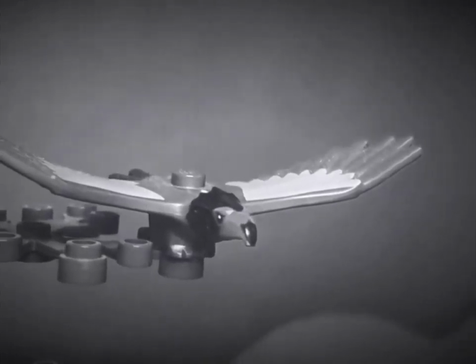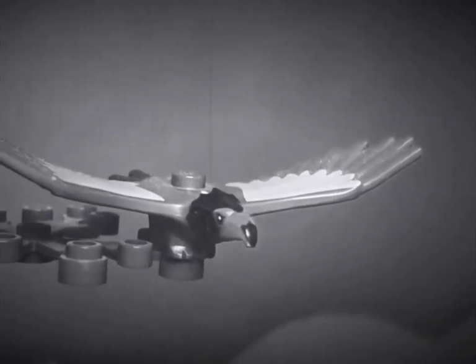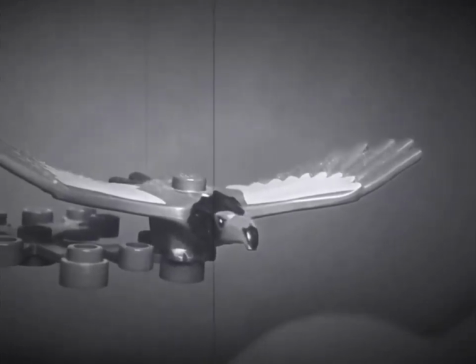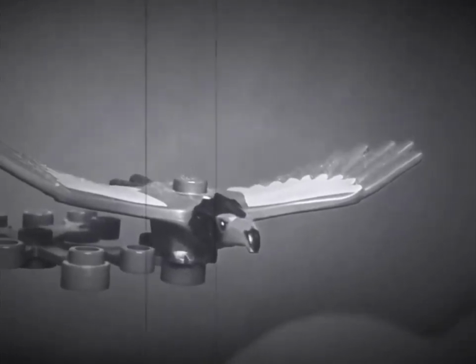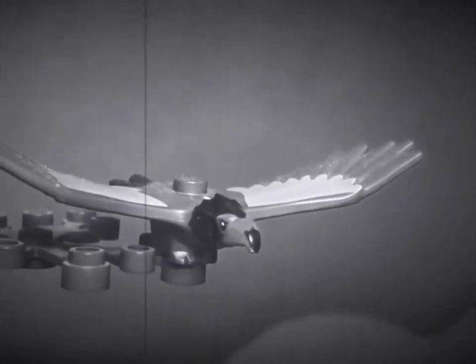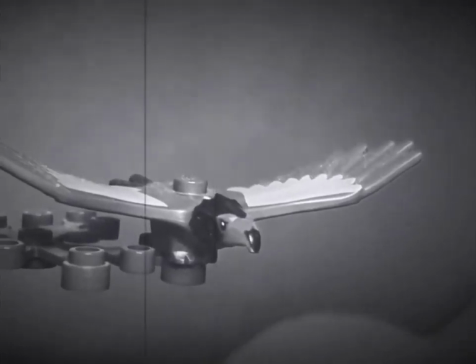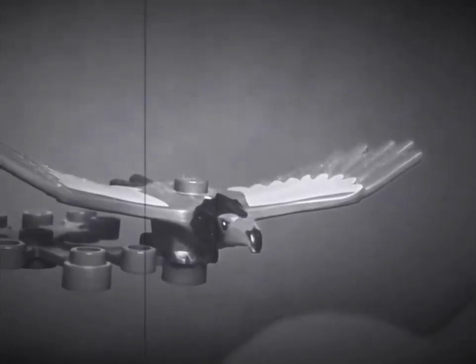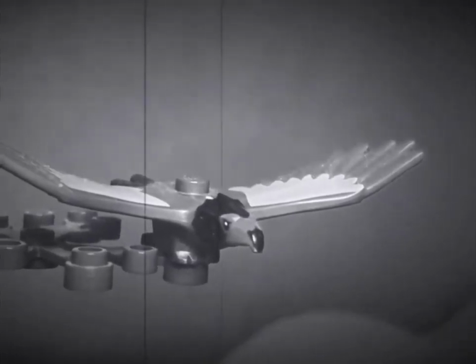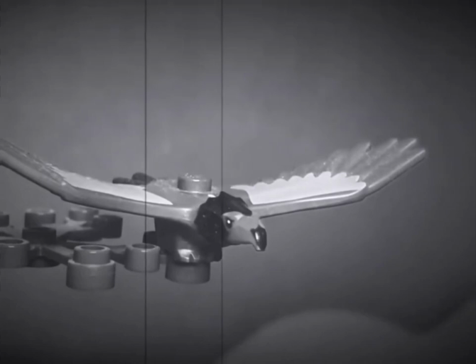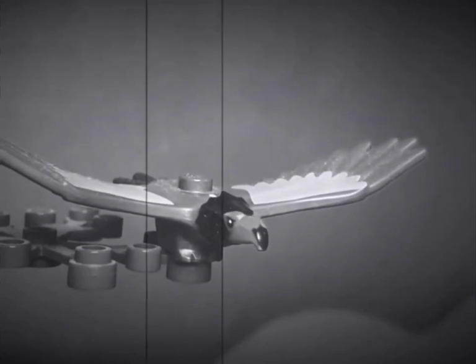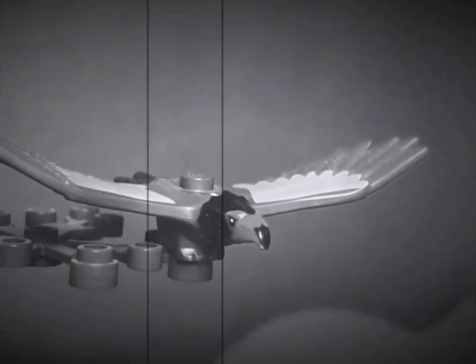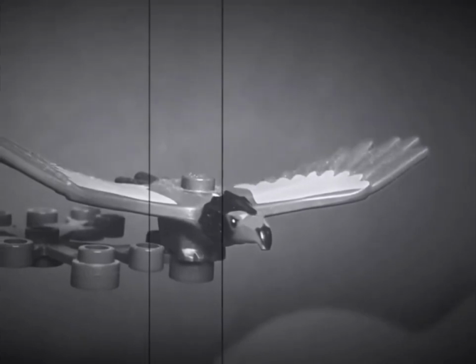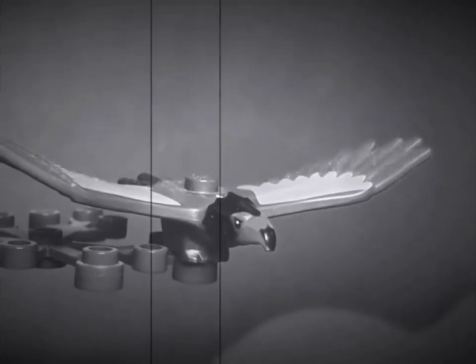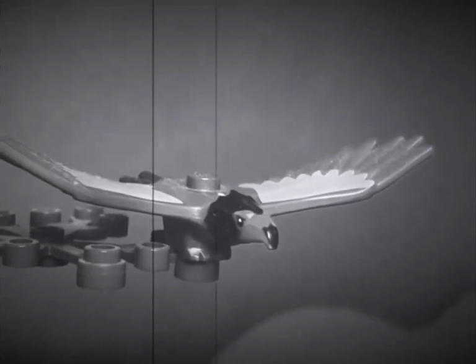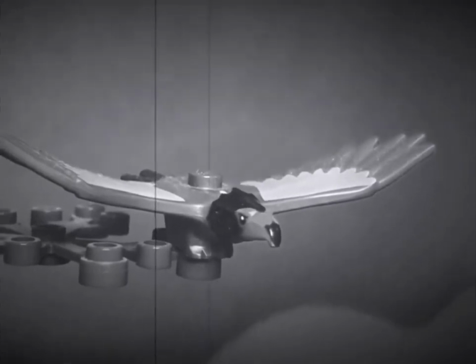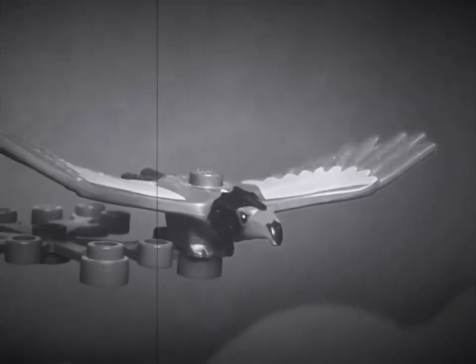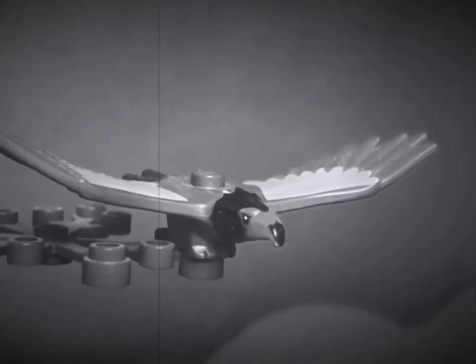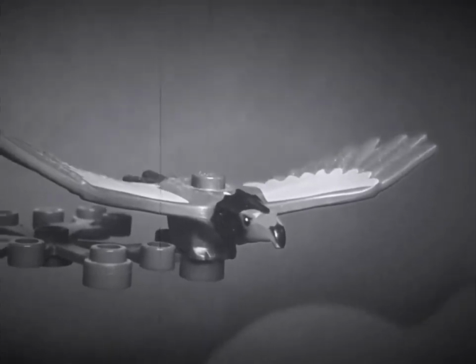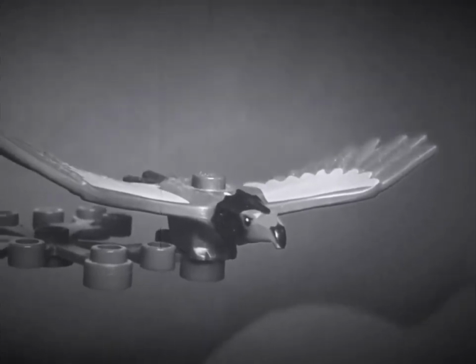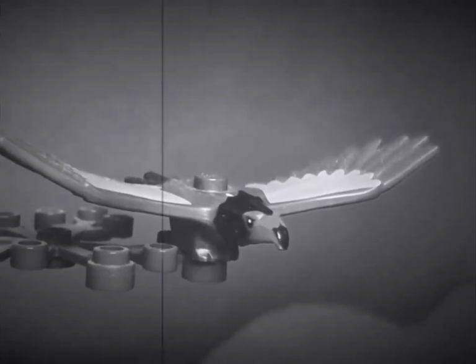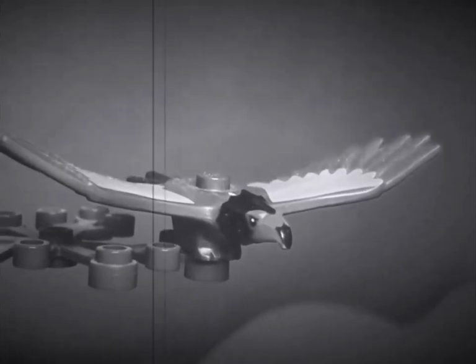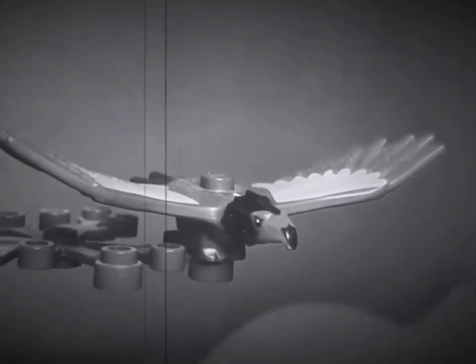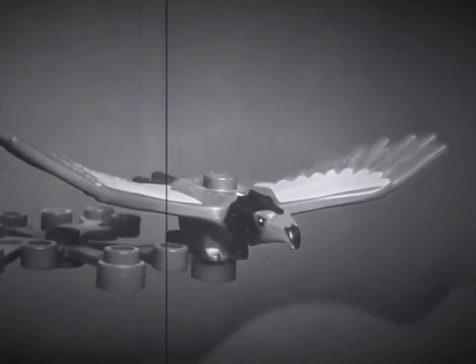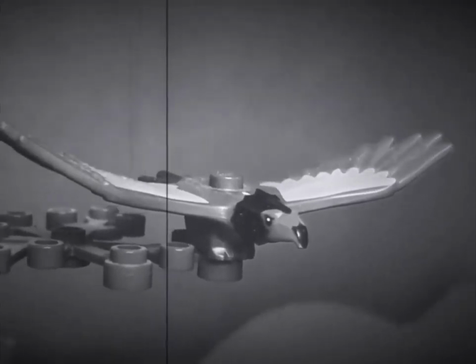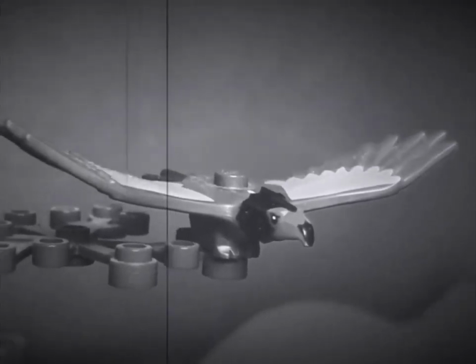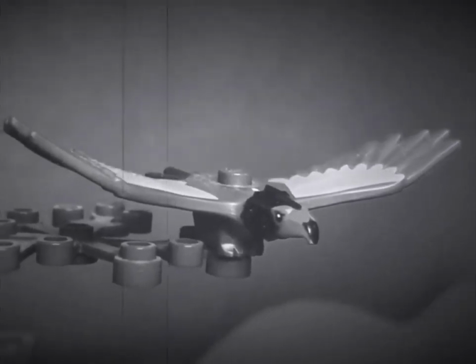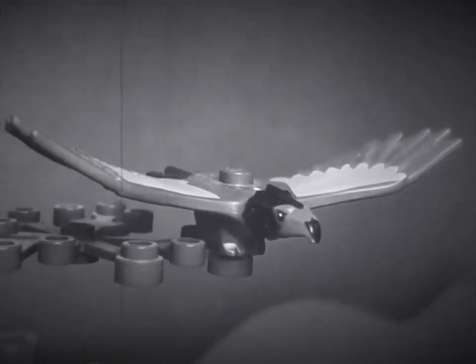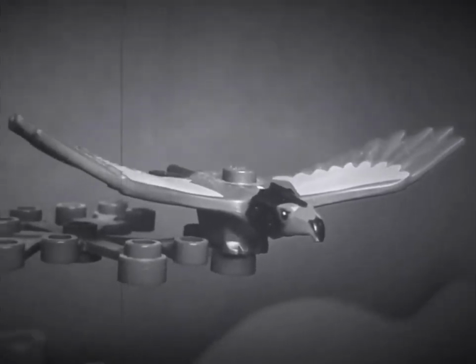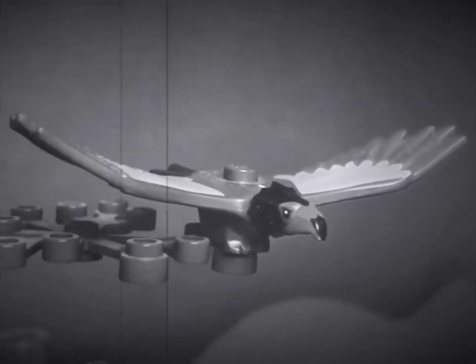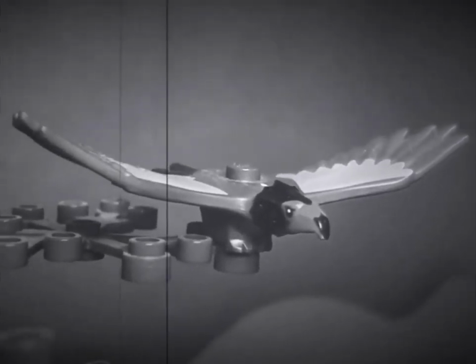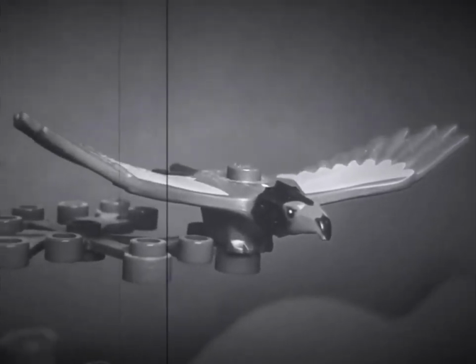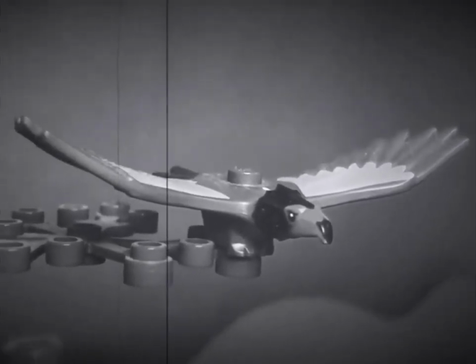When it opened its wings, they must have measured 11 to 12 feet from tip to tip.